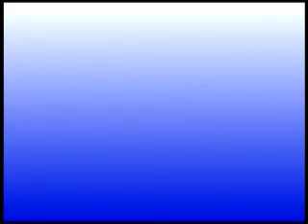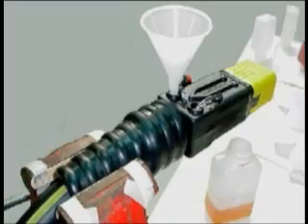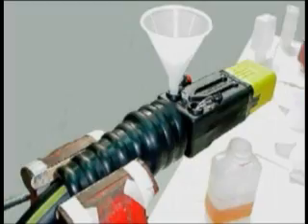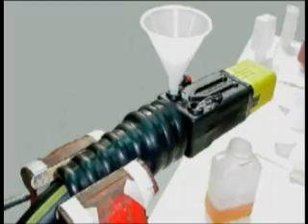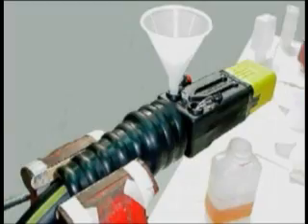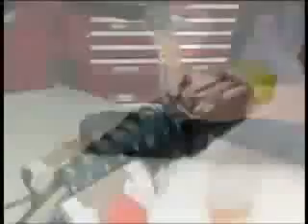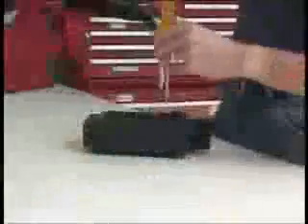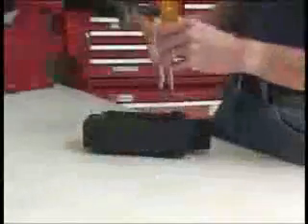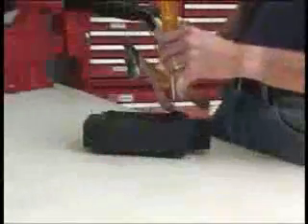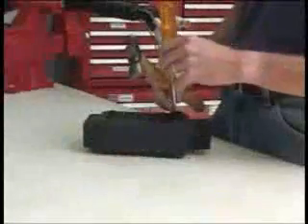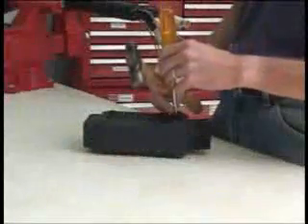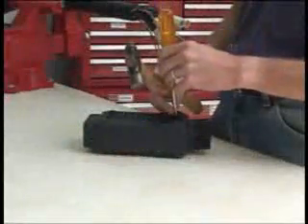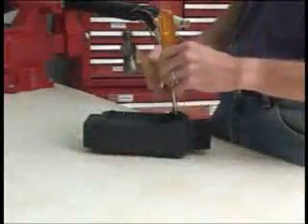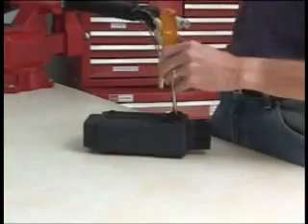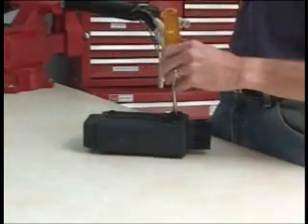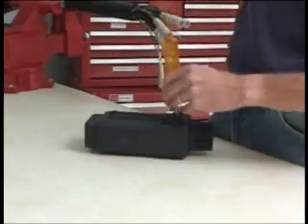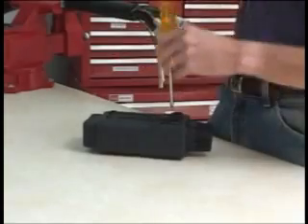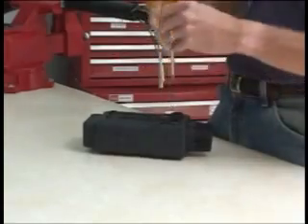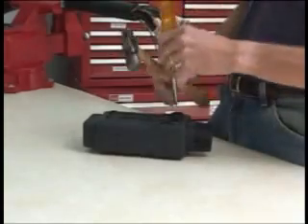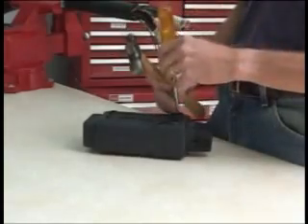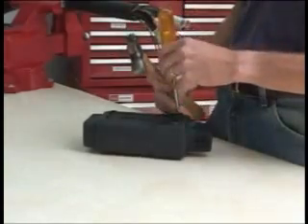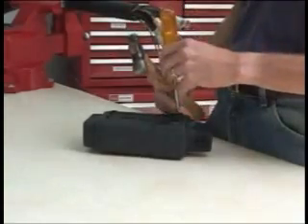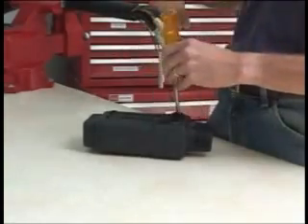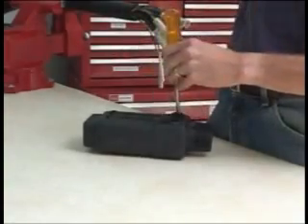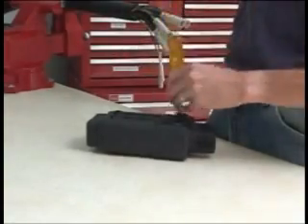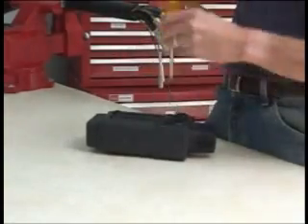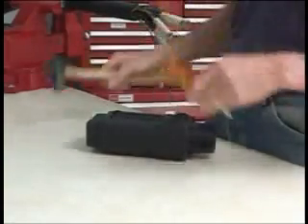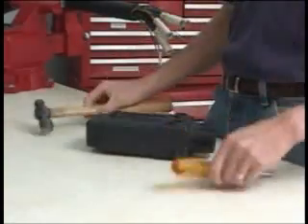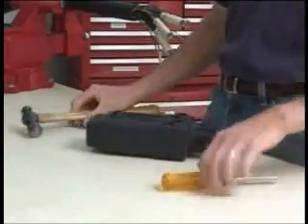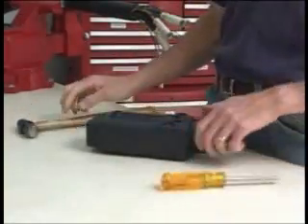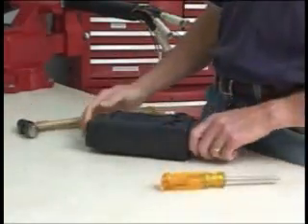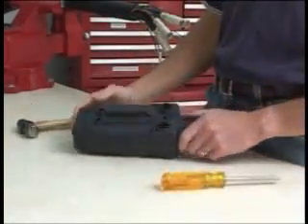This video will demonstrate the installation process of the Gemini connector to a single-jacketed cable.